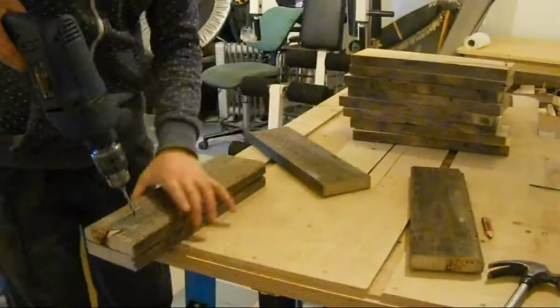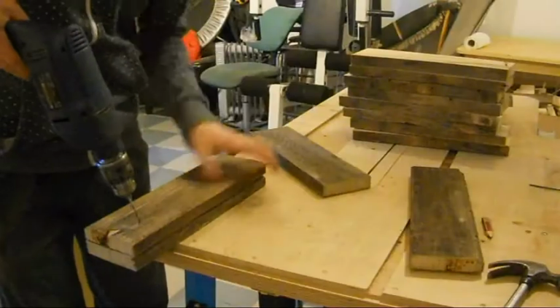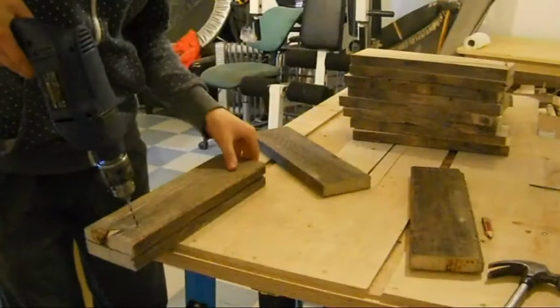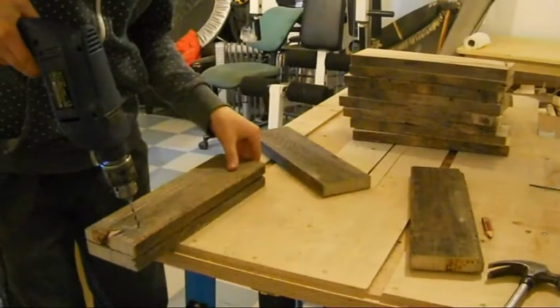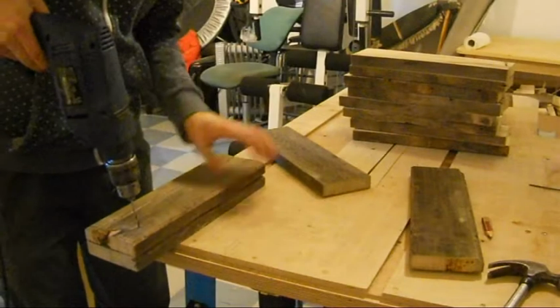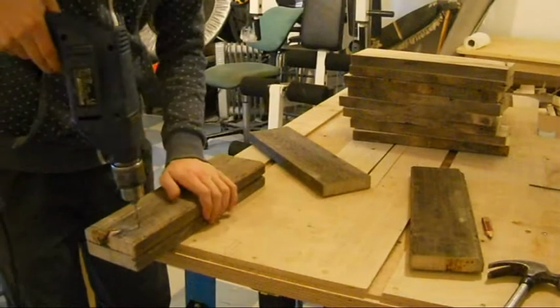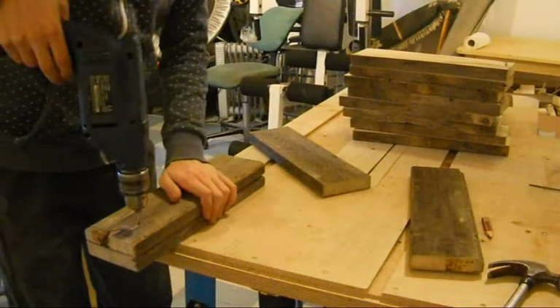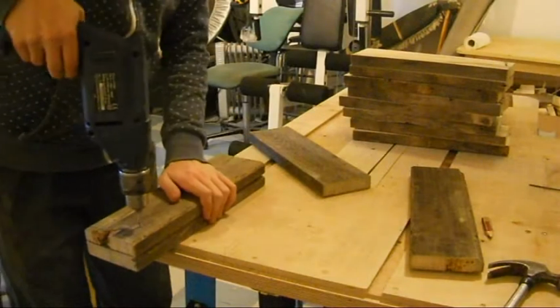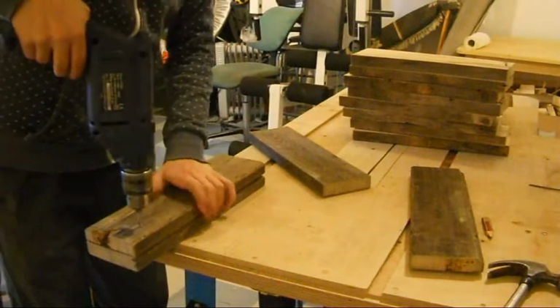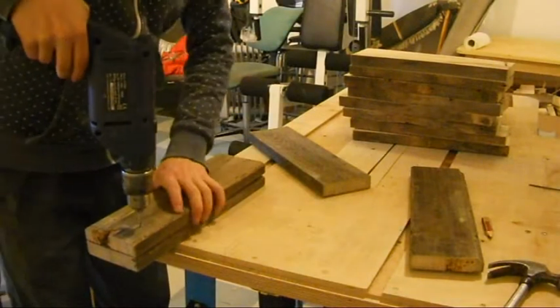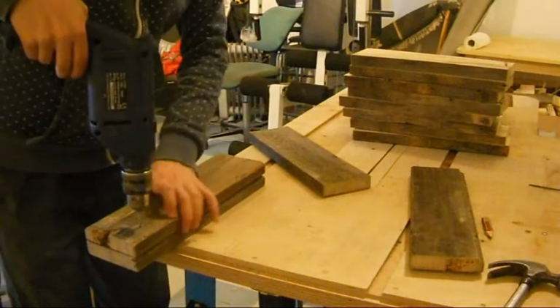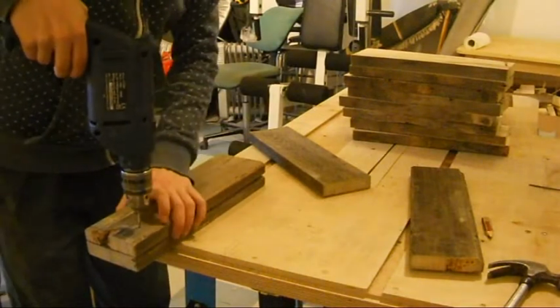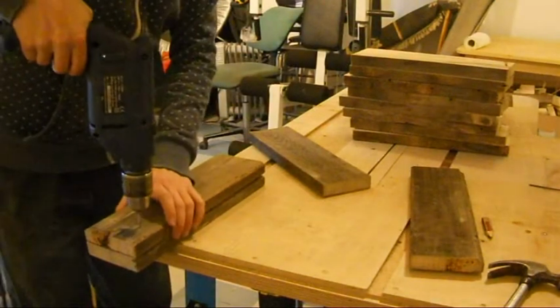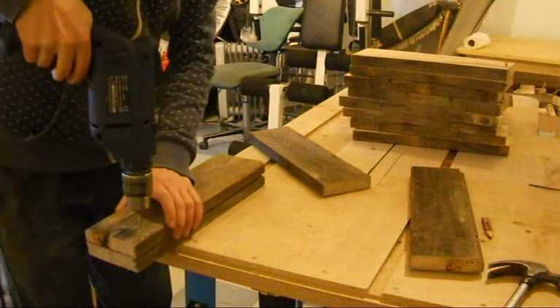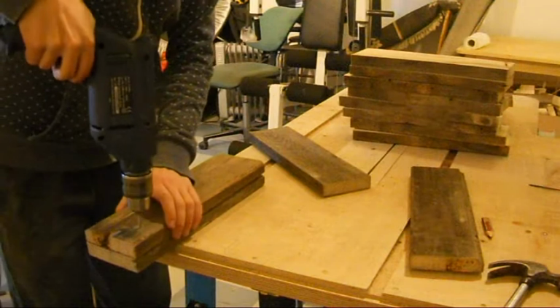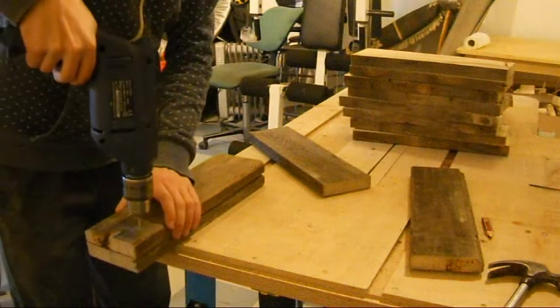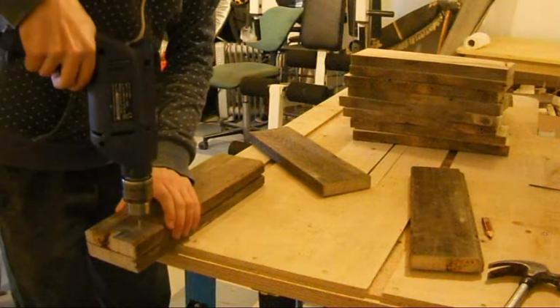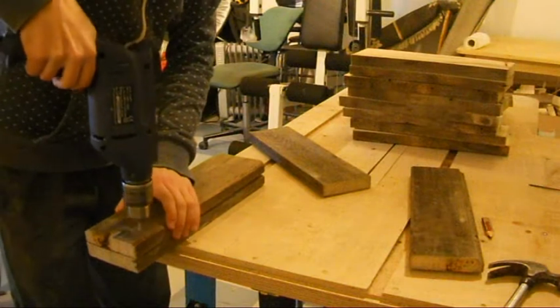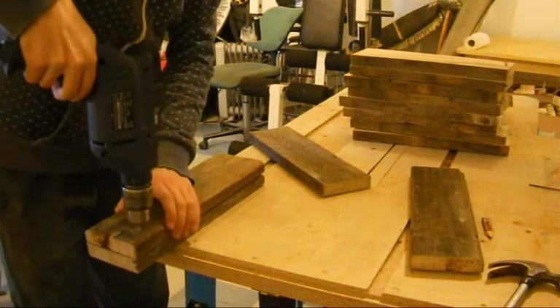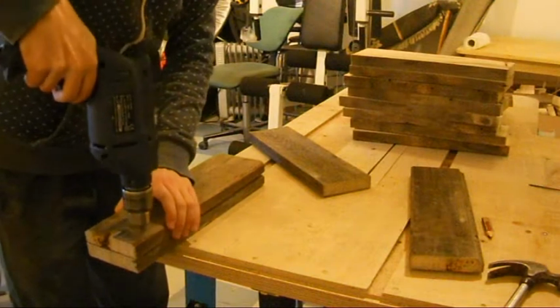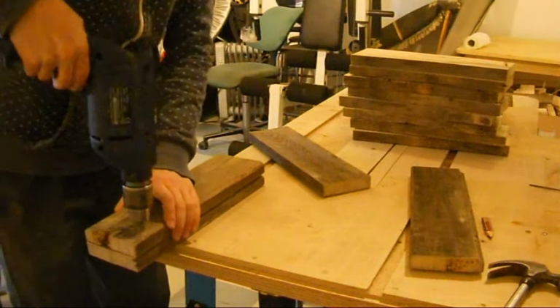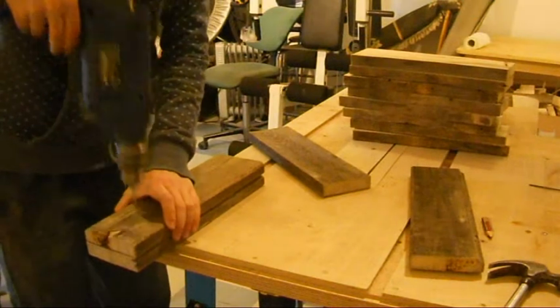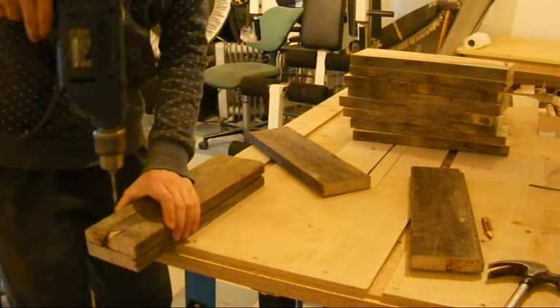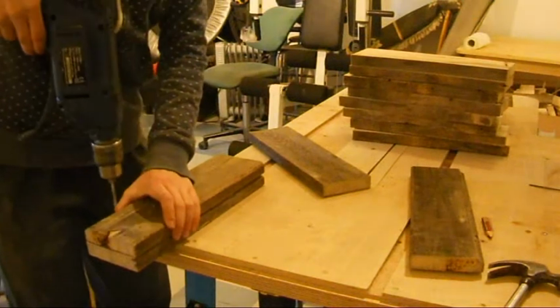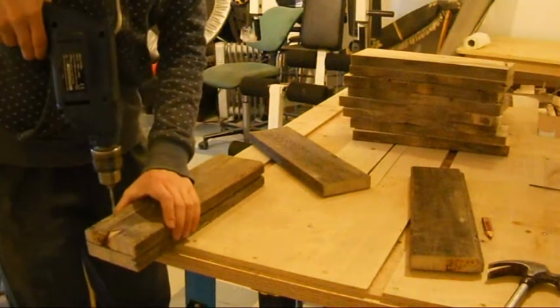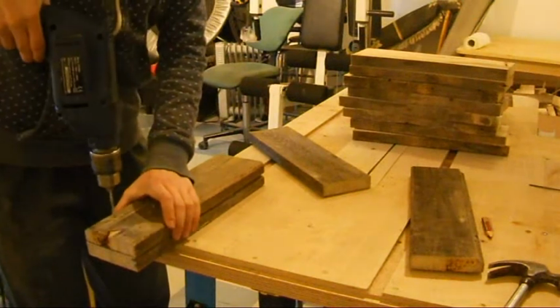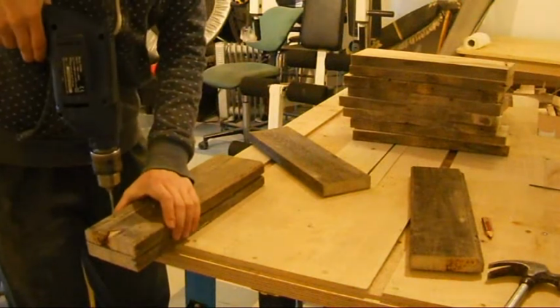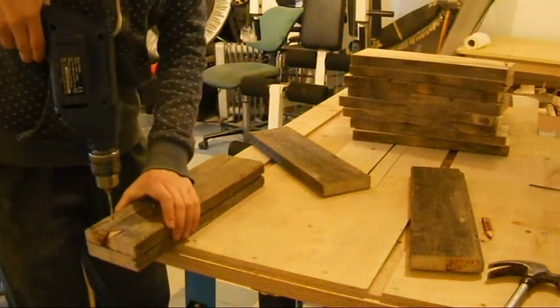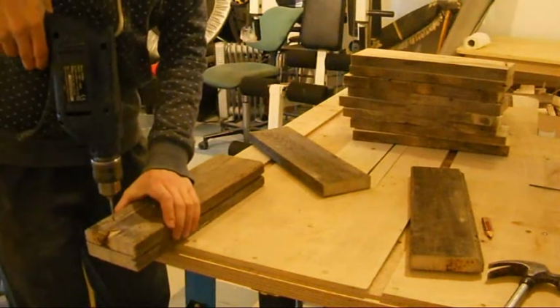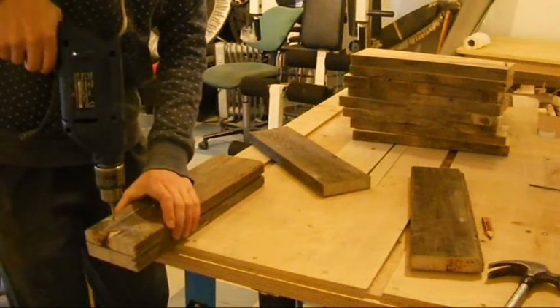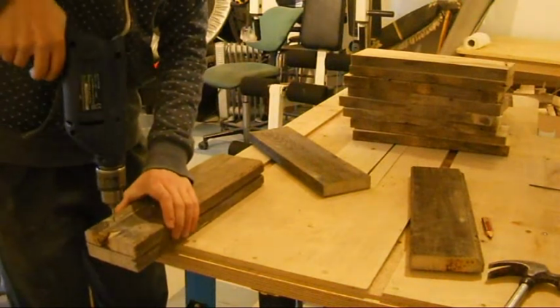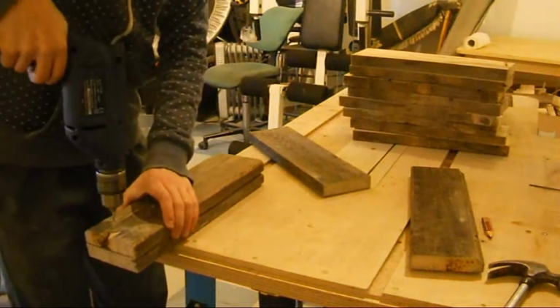Next I drilled pilot holes for the screws. I first drilled one piece and then used that as a template to drill the others.